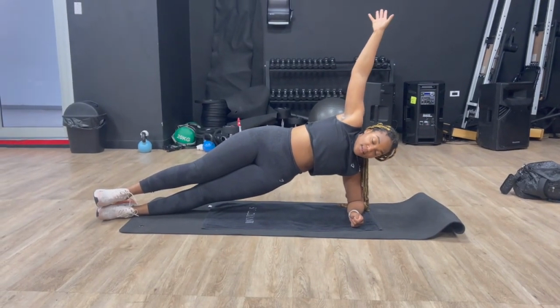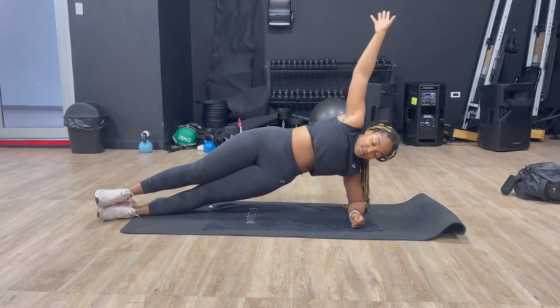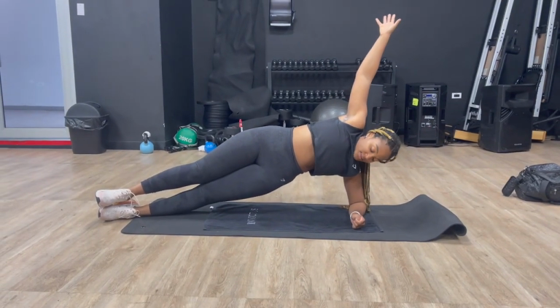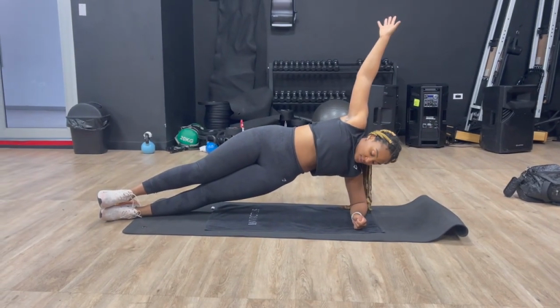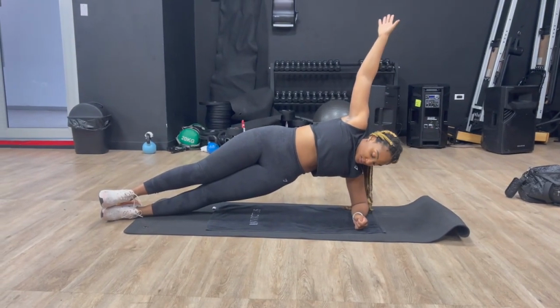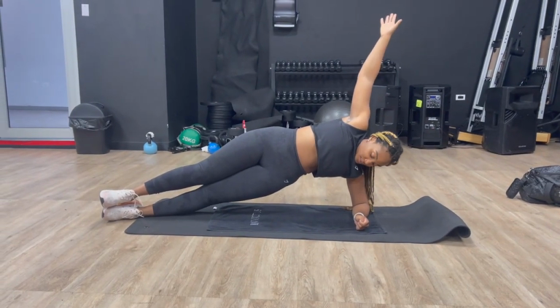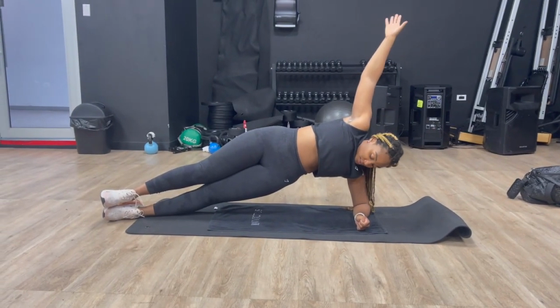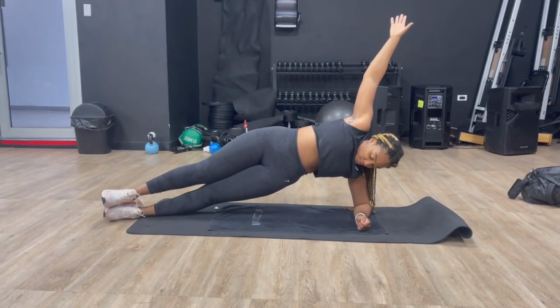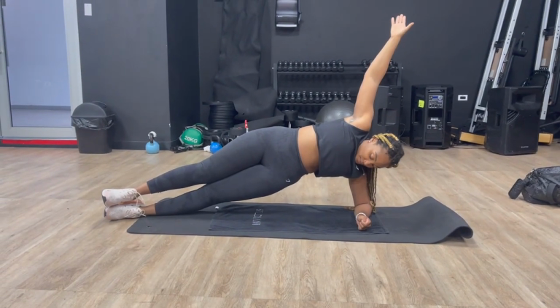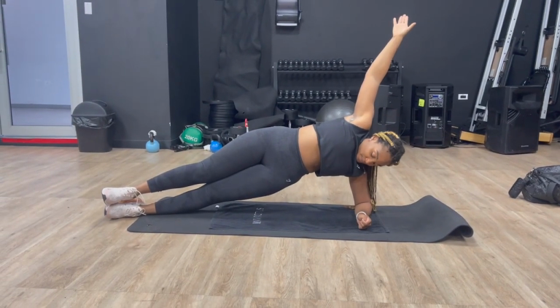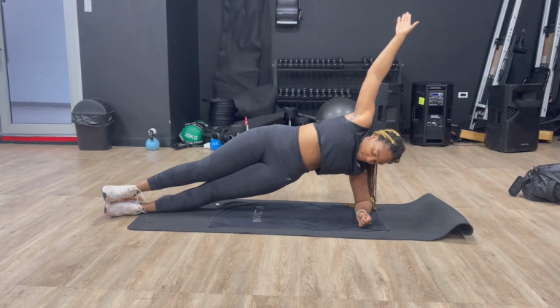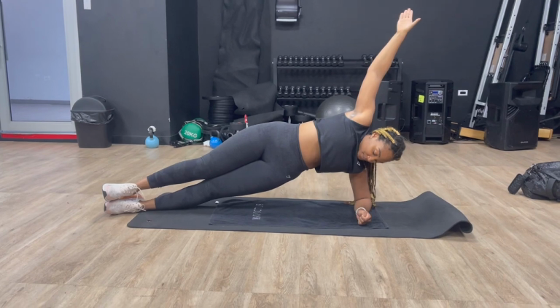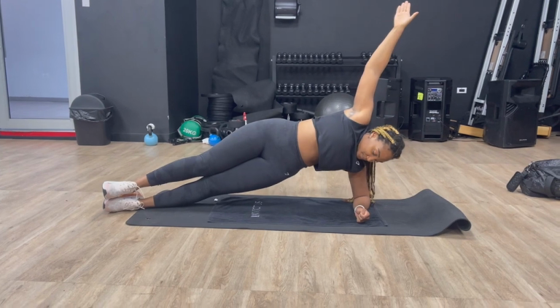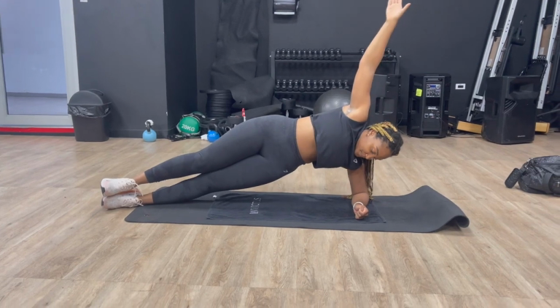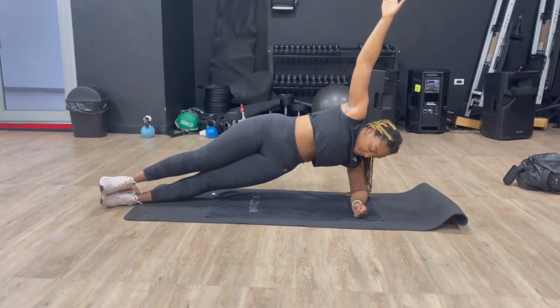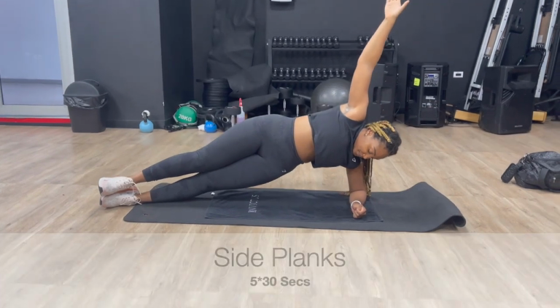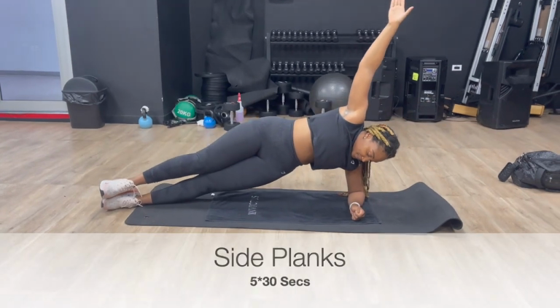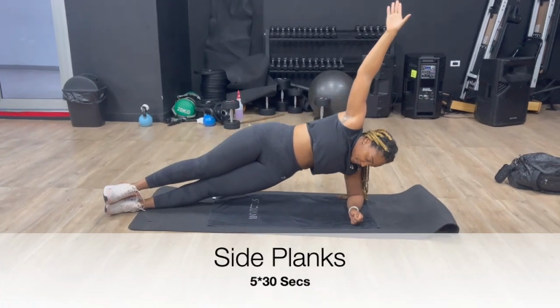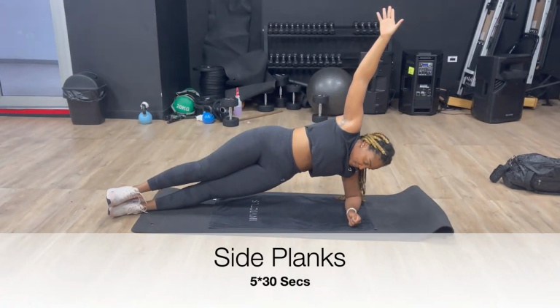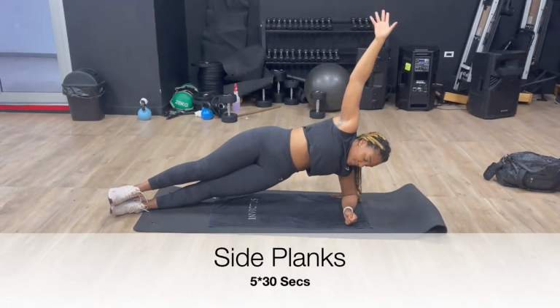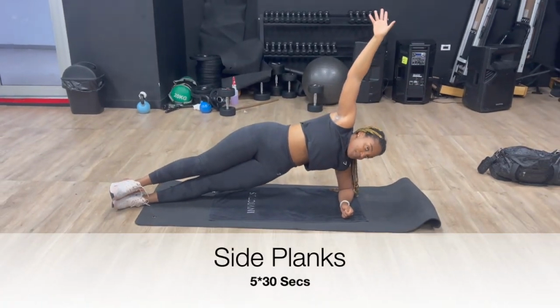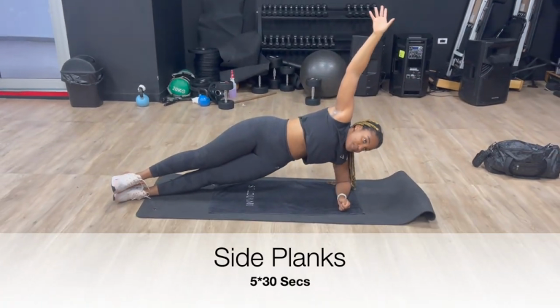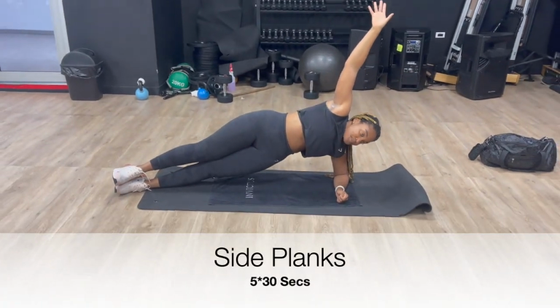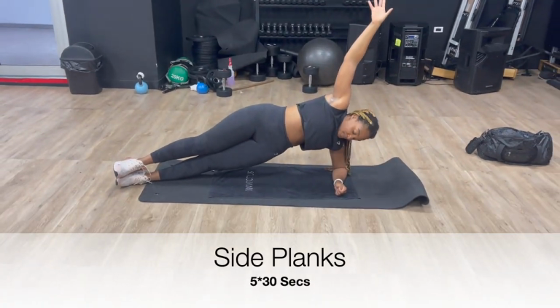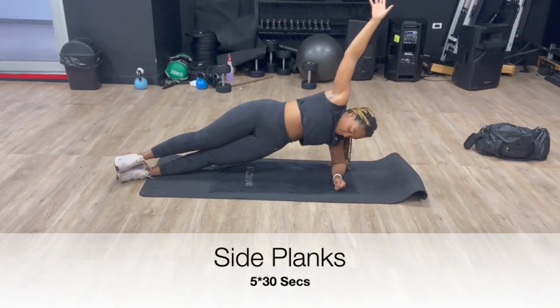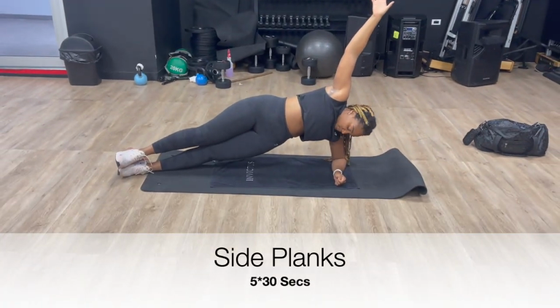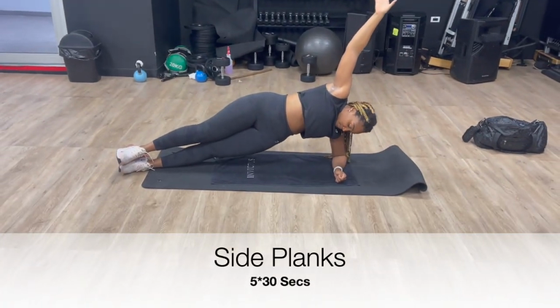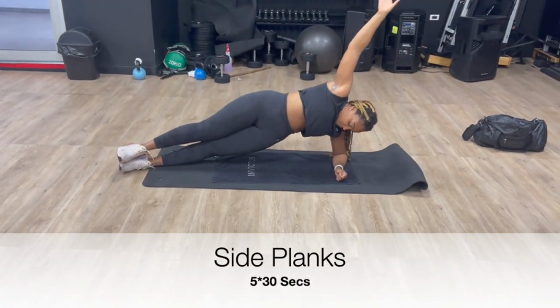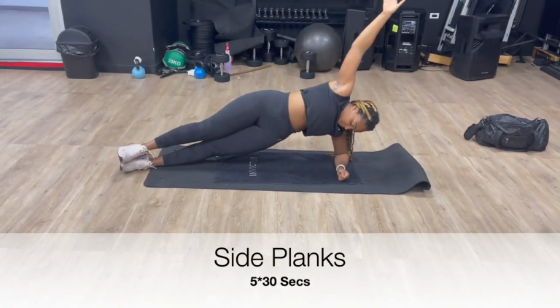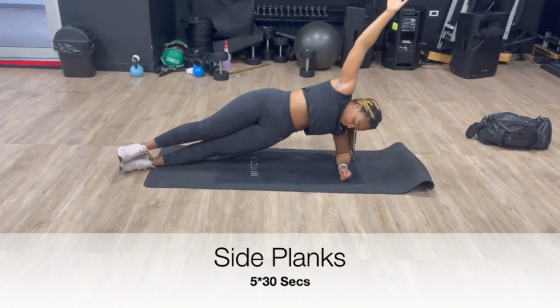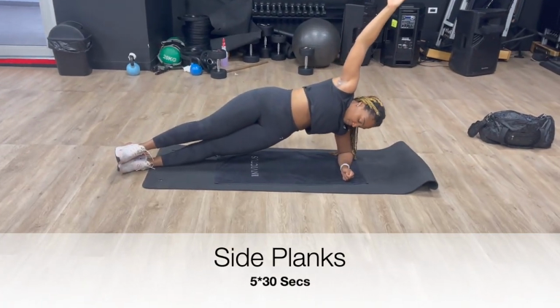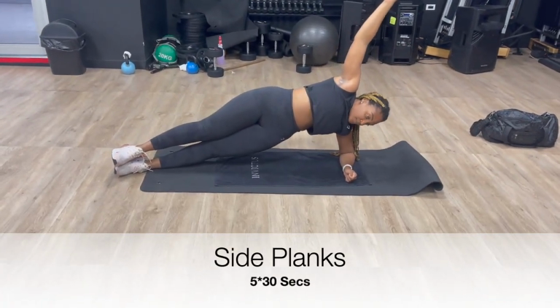Let's do some side planks — 5 sets, hold for 30 seconds. Let's get it.